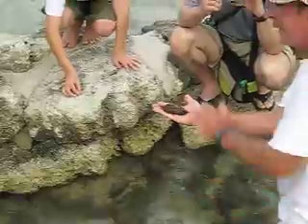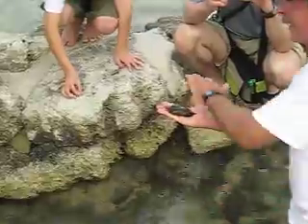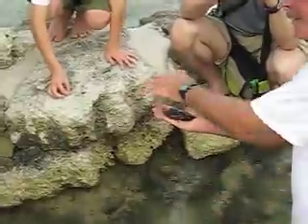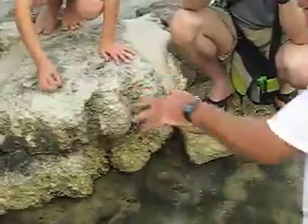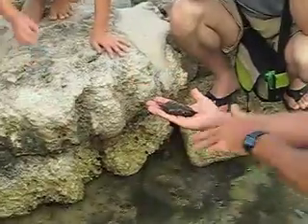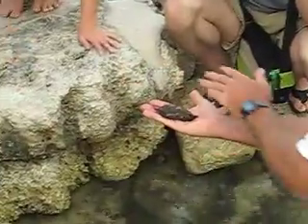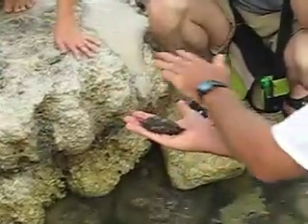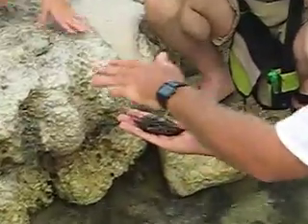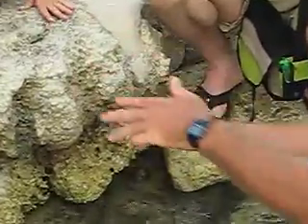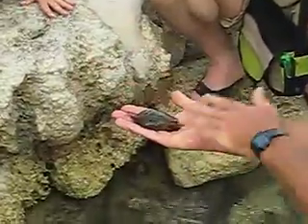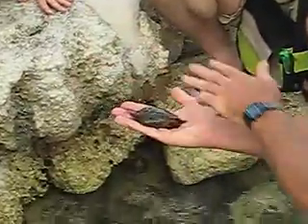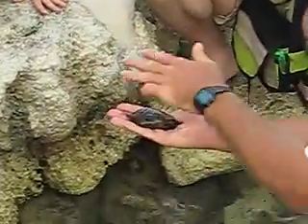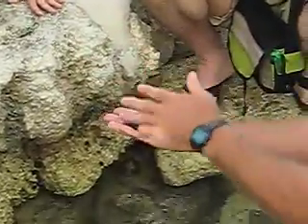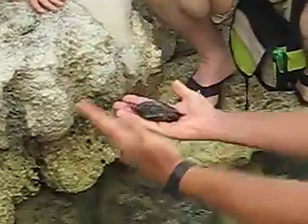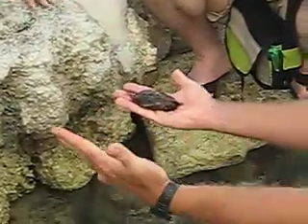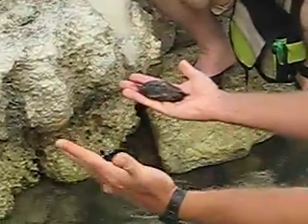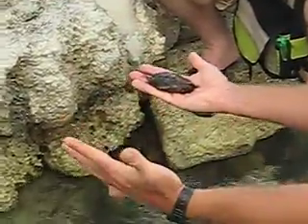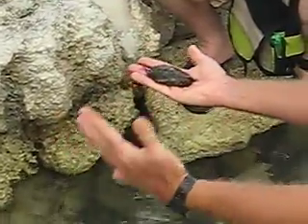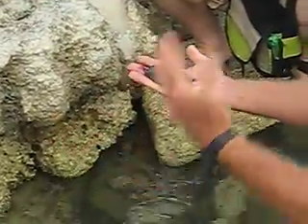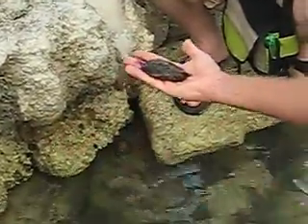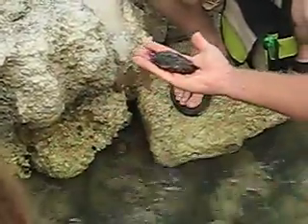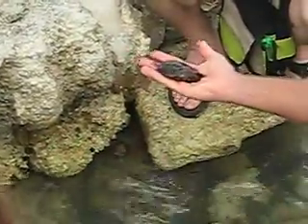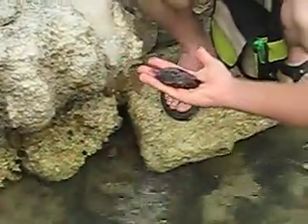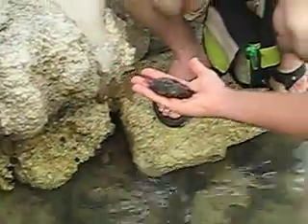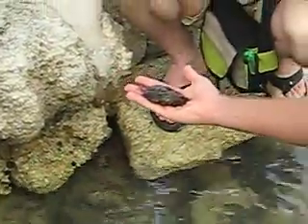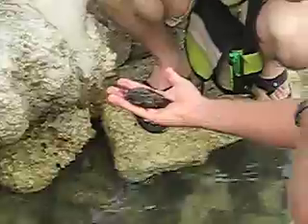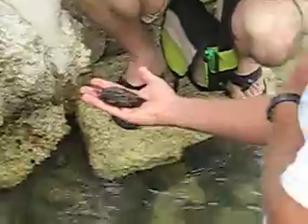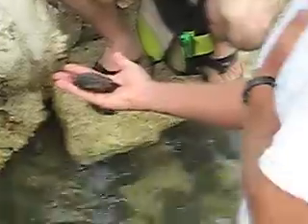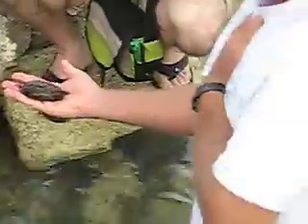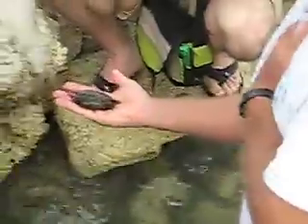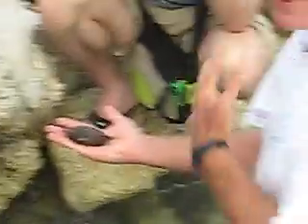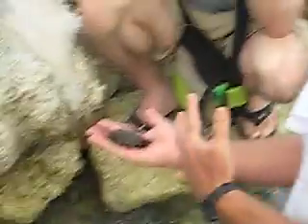And then you cover the ink all over your hand, and then you take your hand and put that on your shirt. You make a big stain.